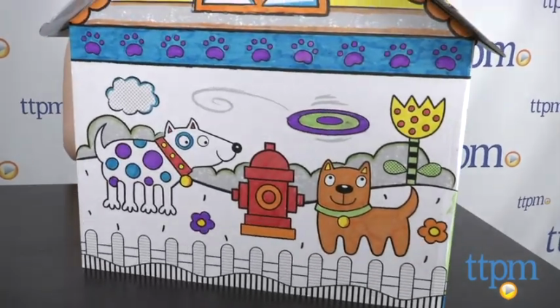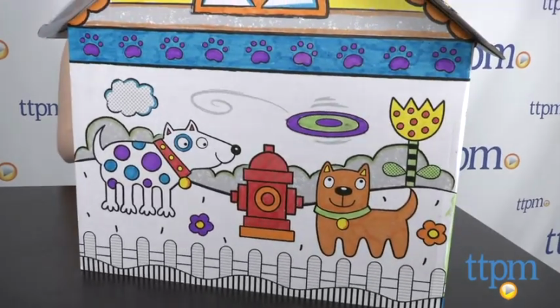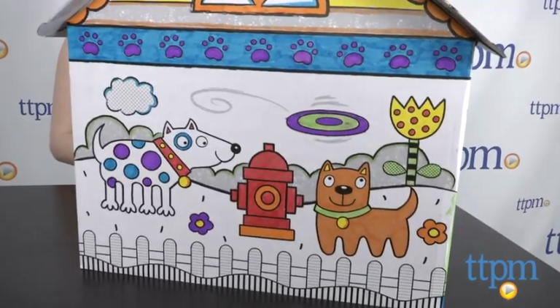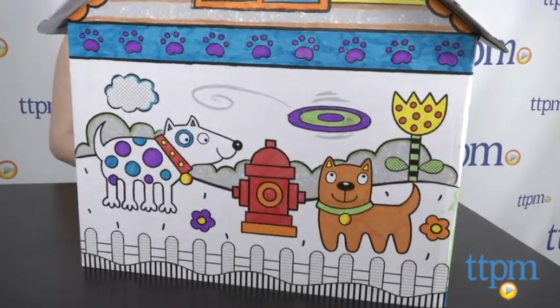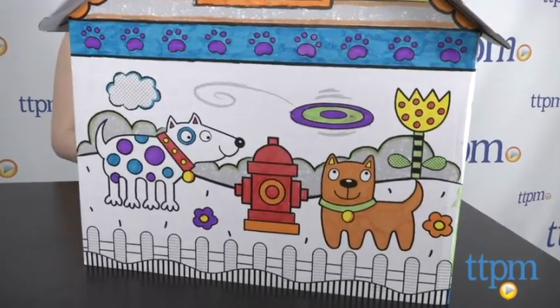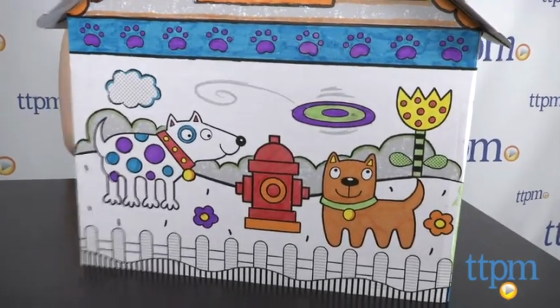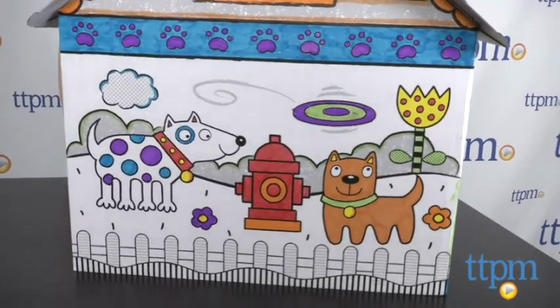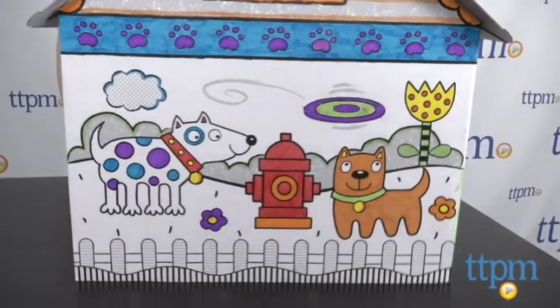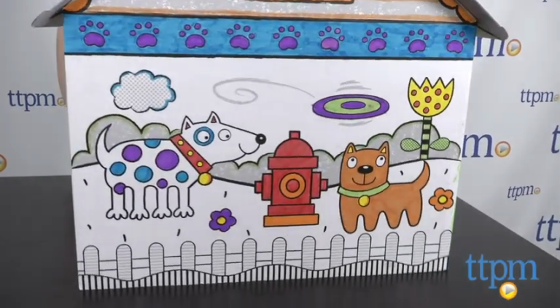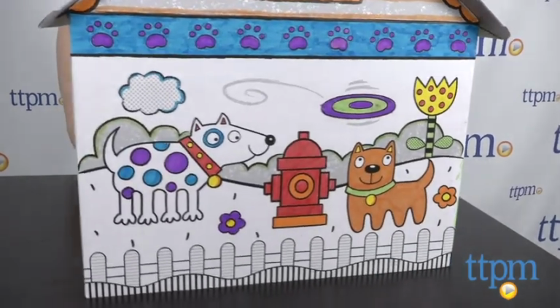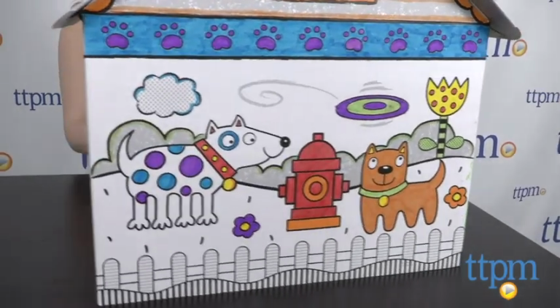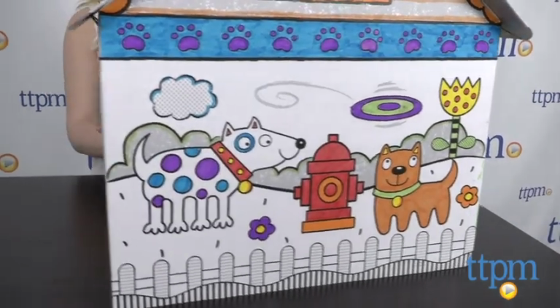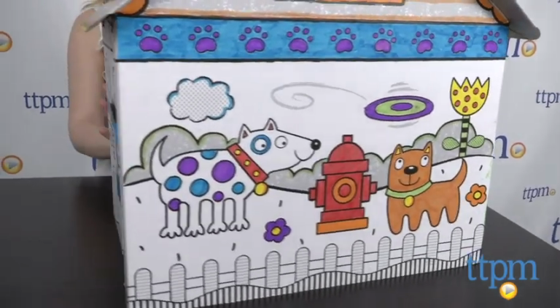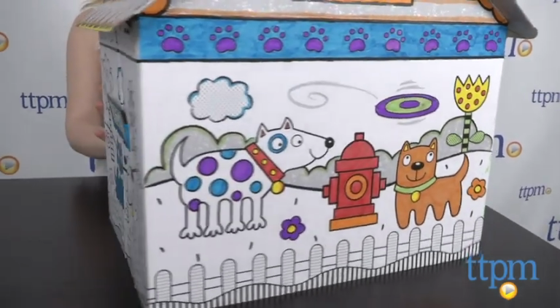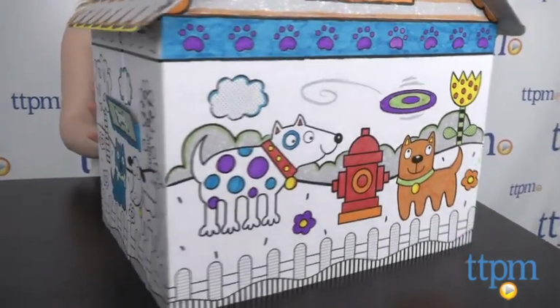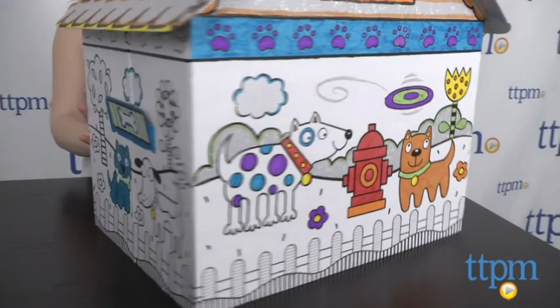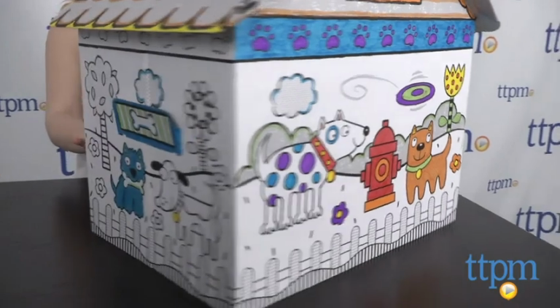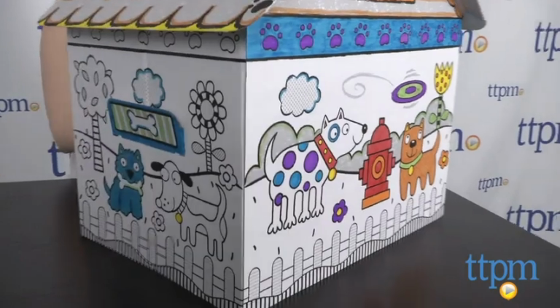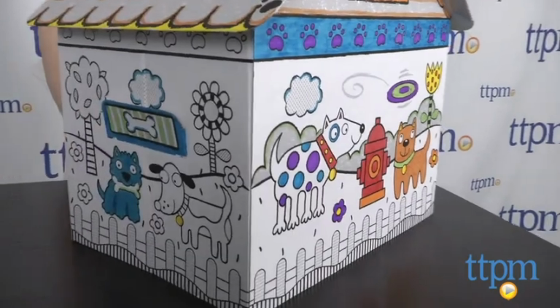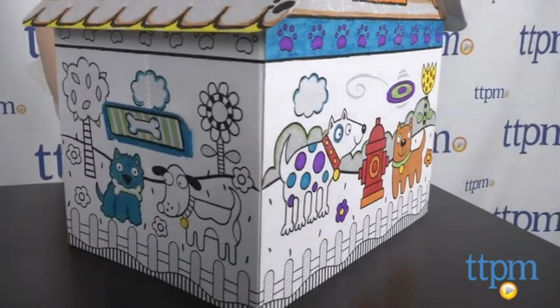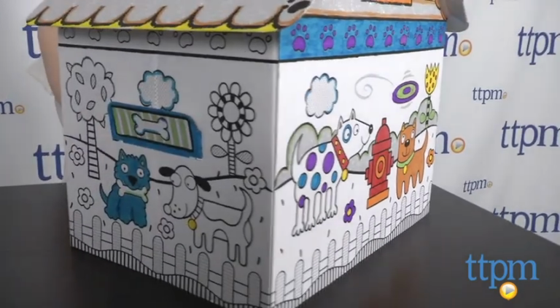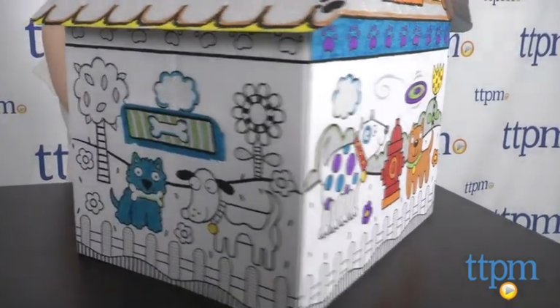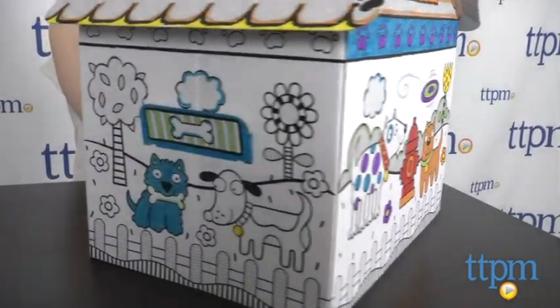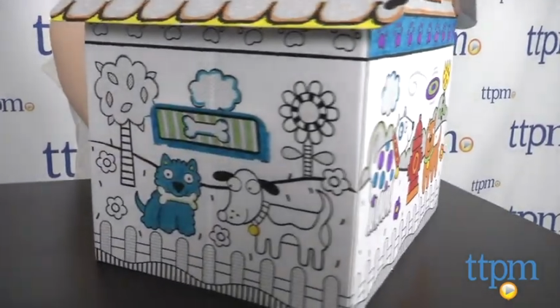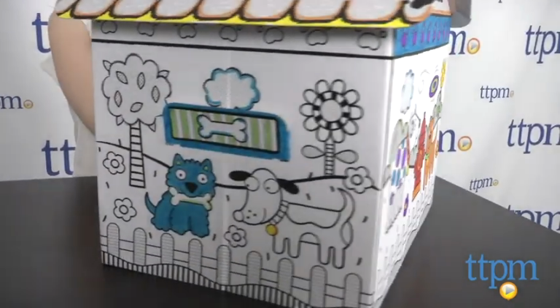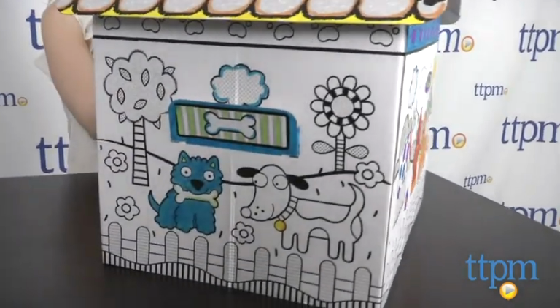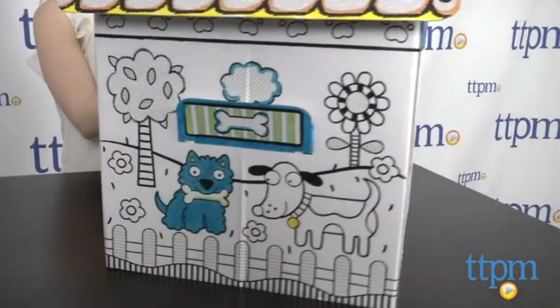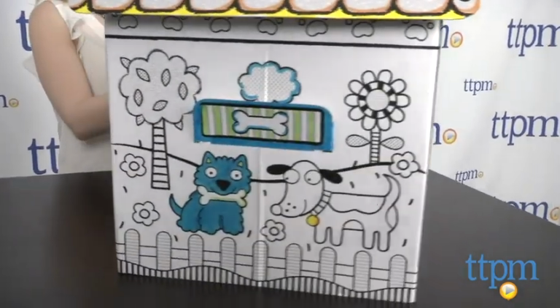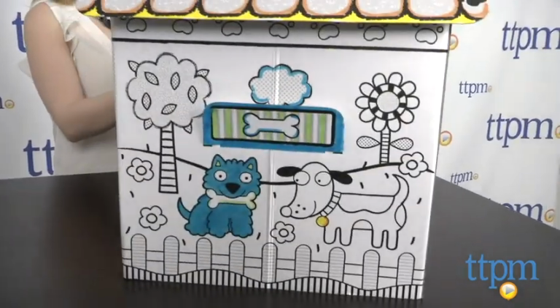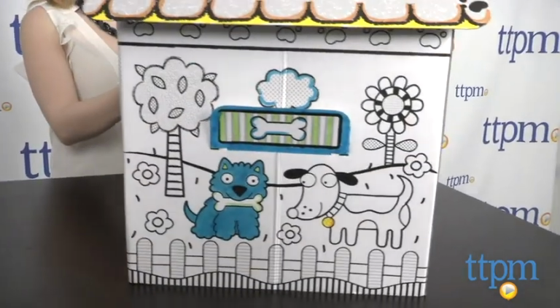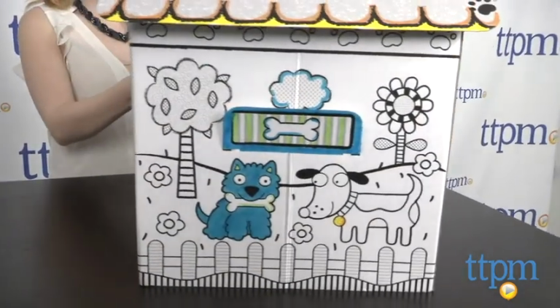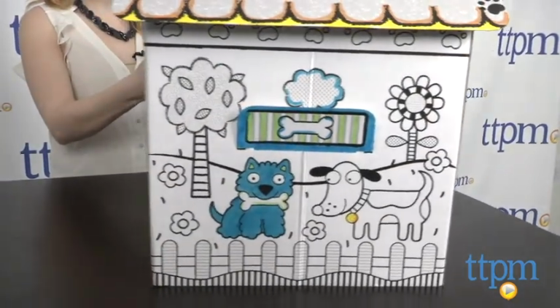The dog house does feature color-in scenes, but kids can easily get creative and make their own designs.